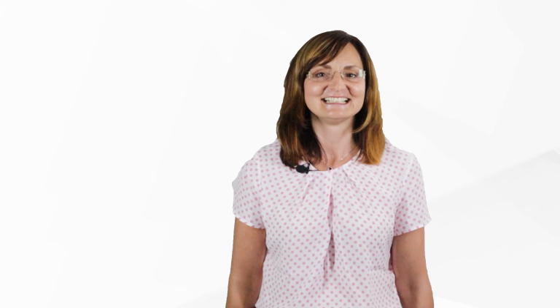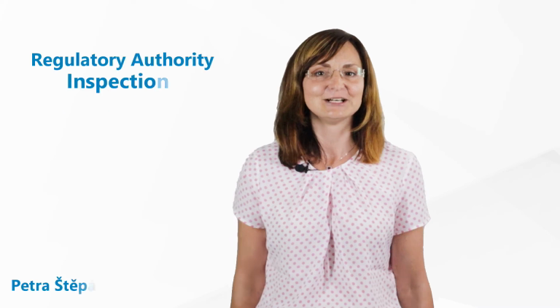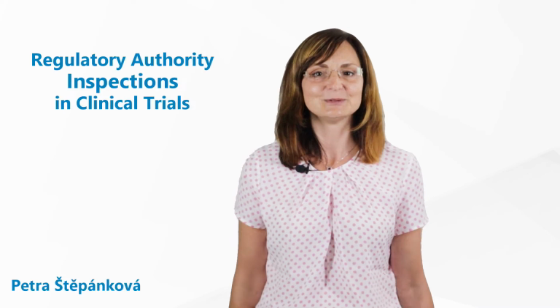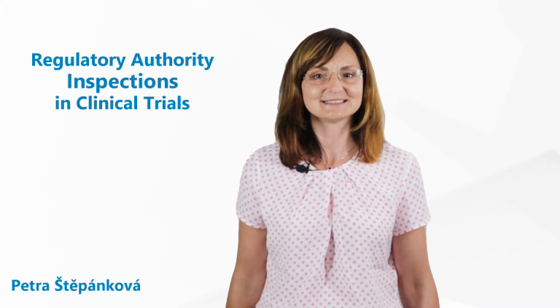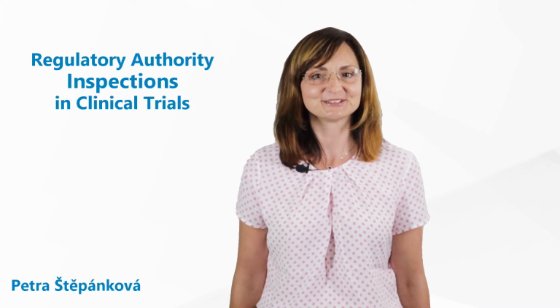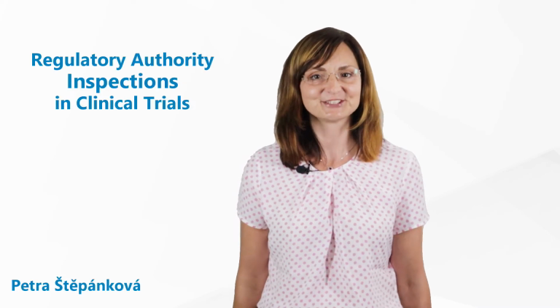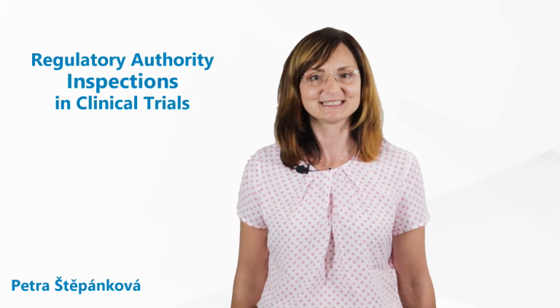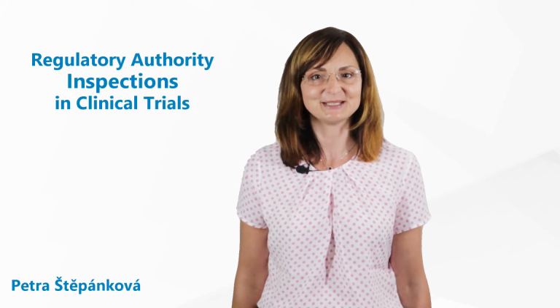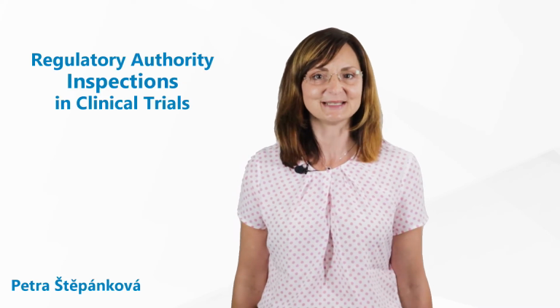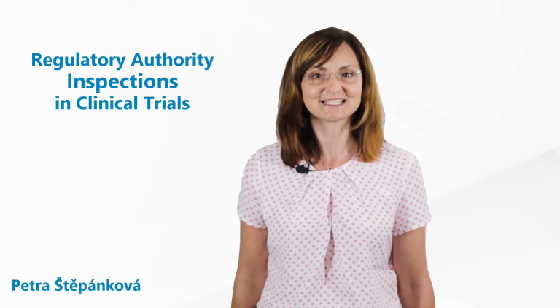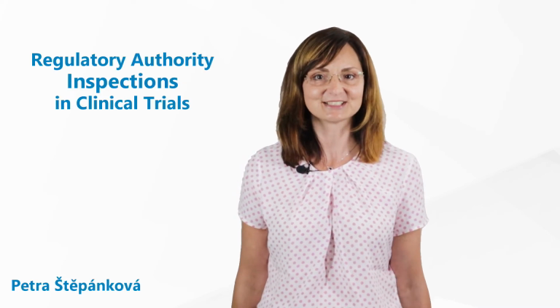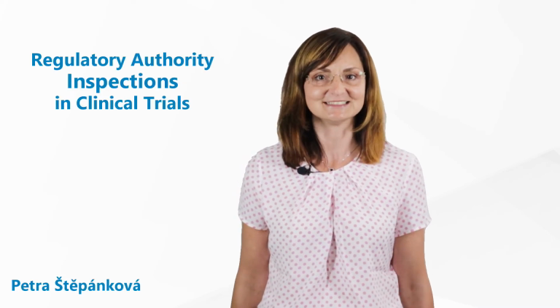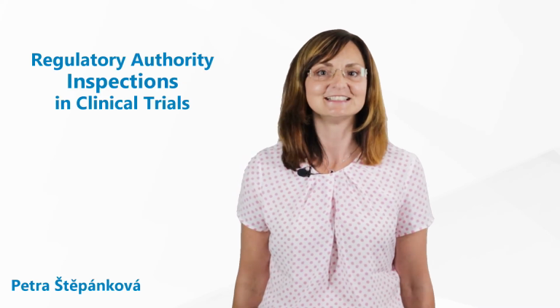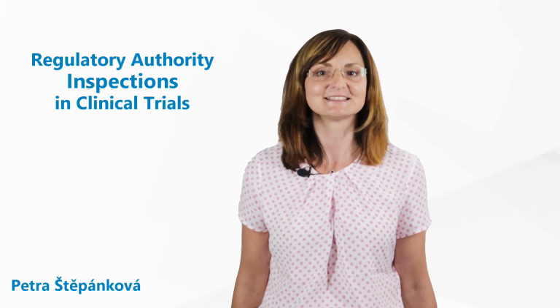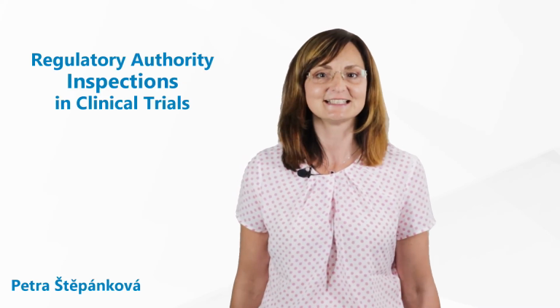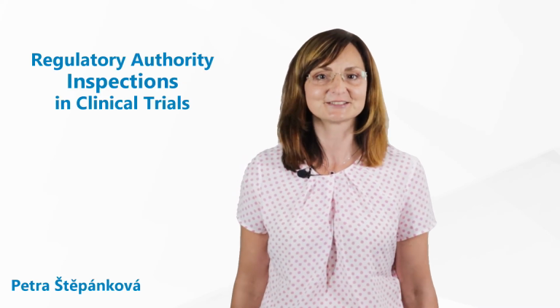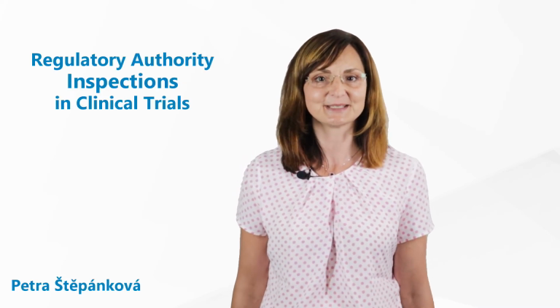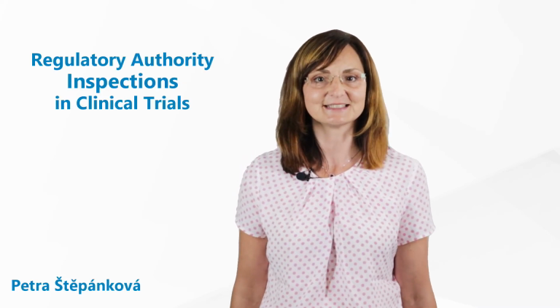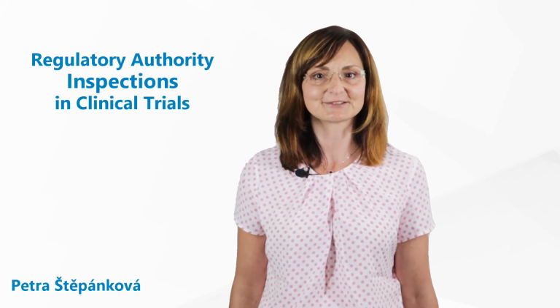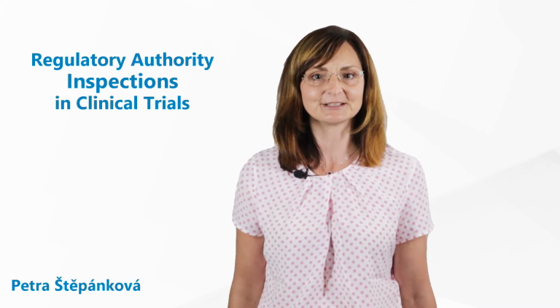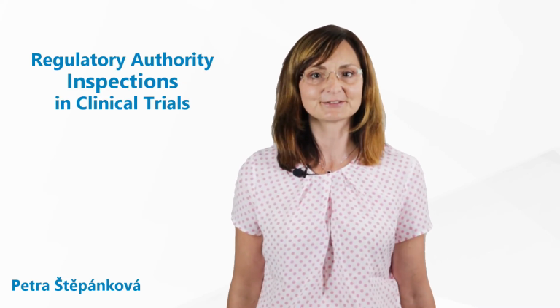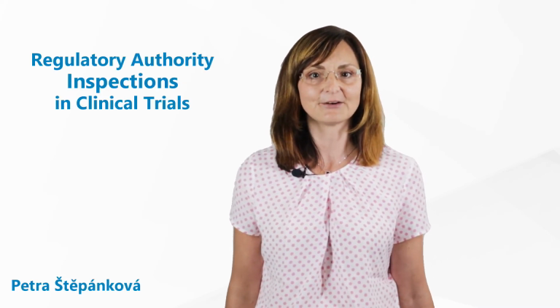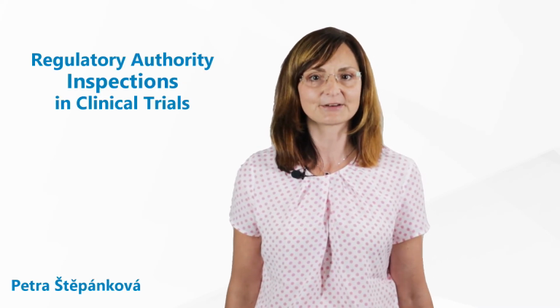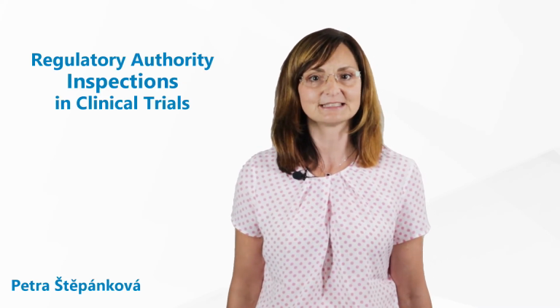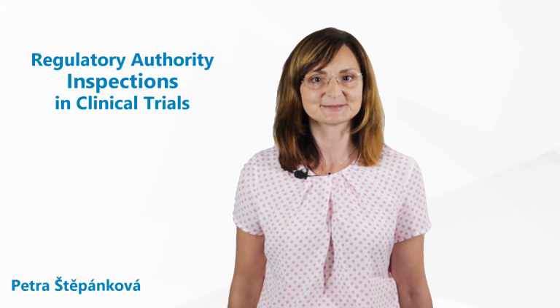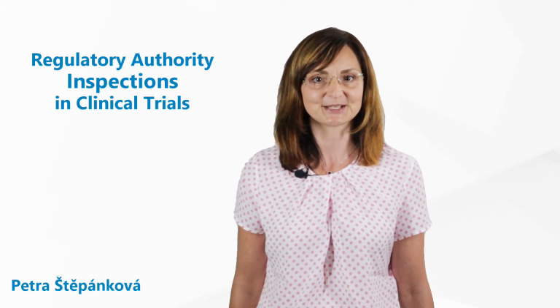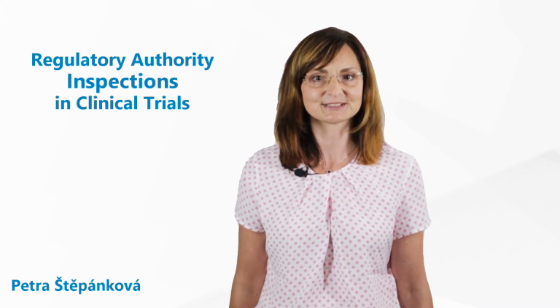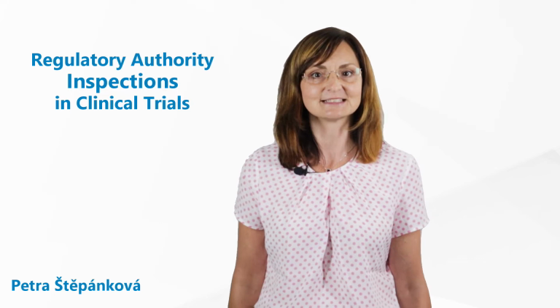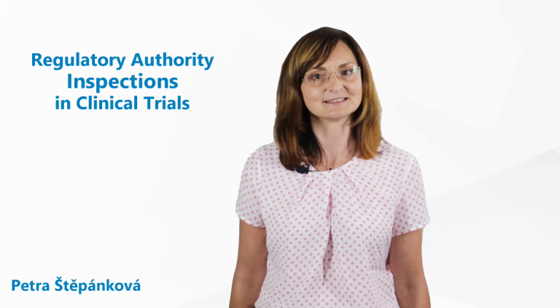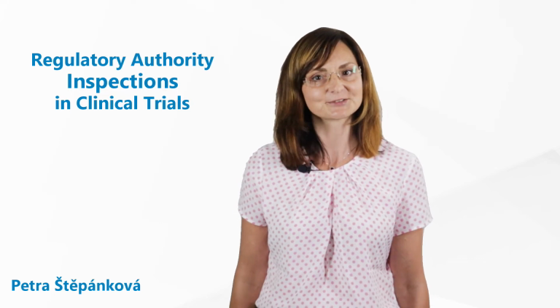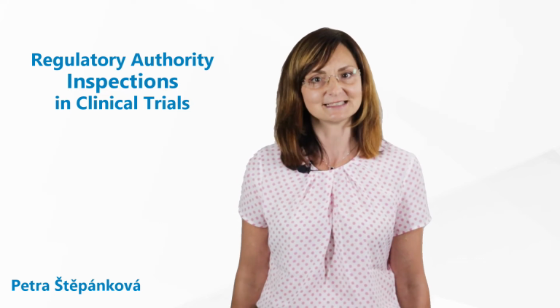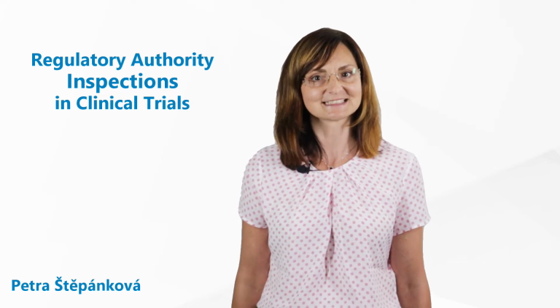Welcome to GCP Mindset Channel. Today's topic is regulatory authority inspections in clinical trials.